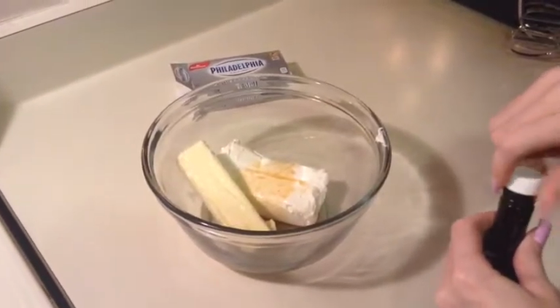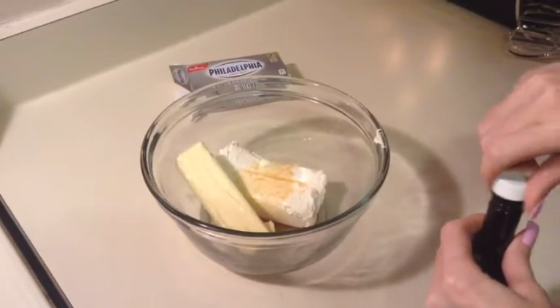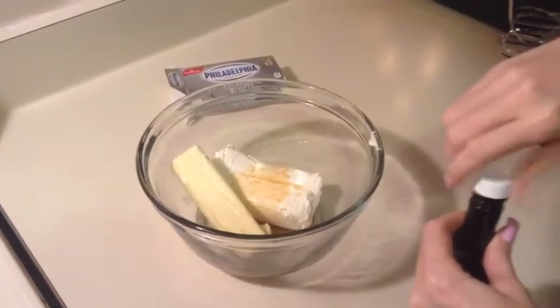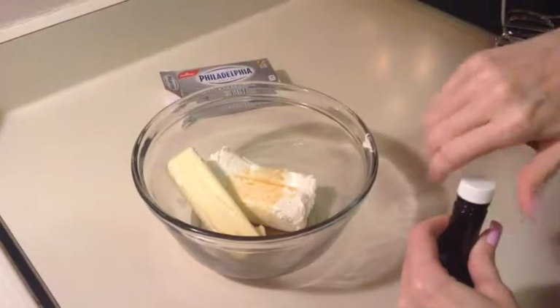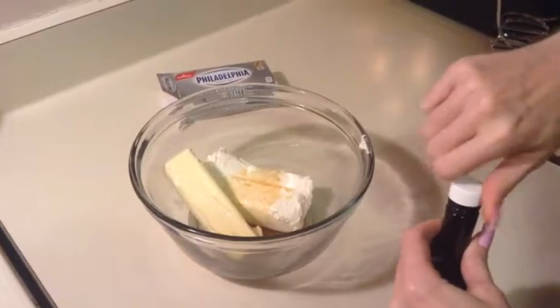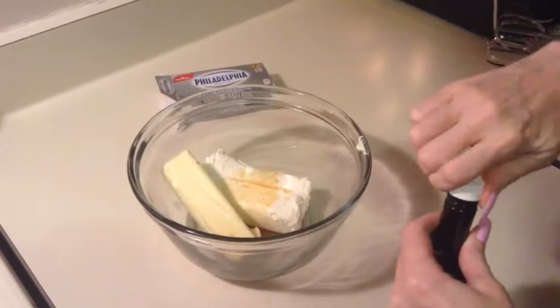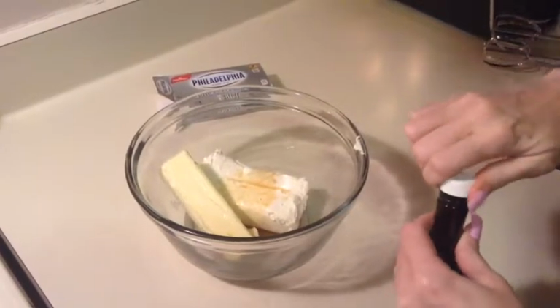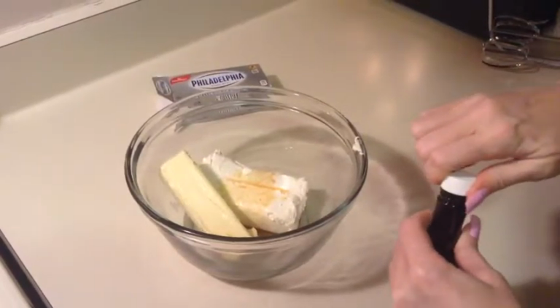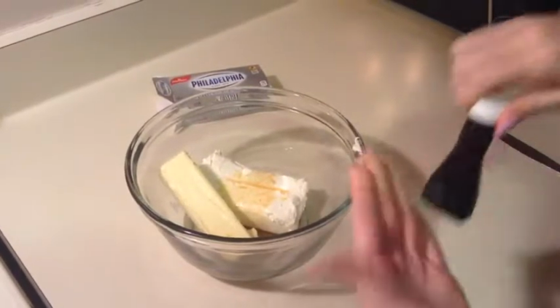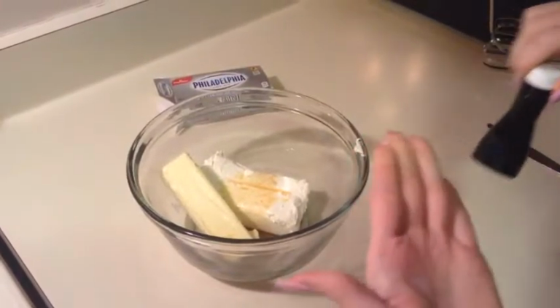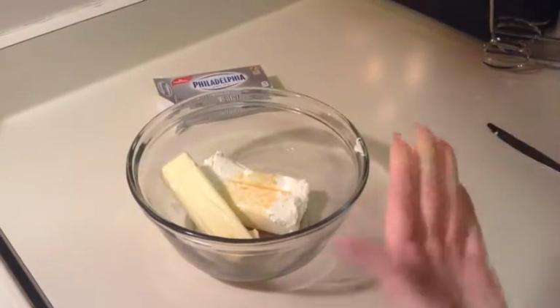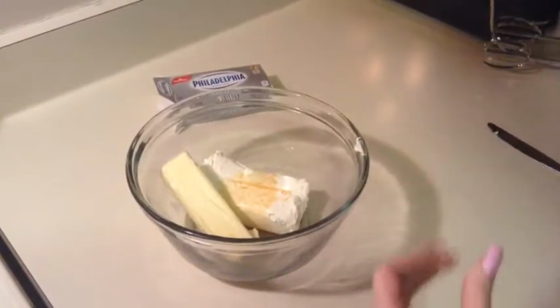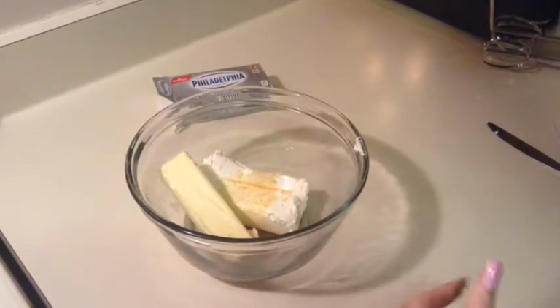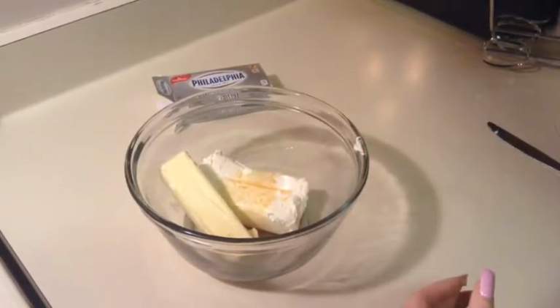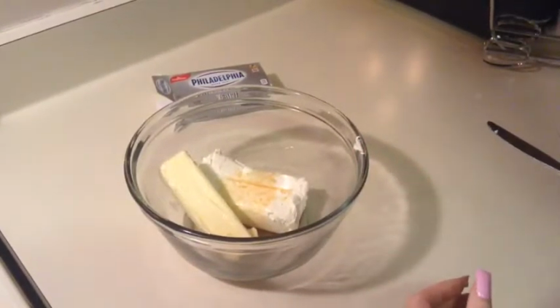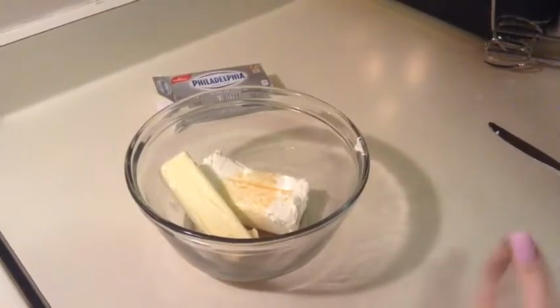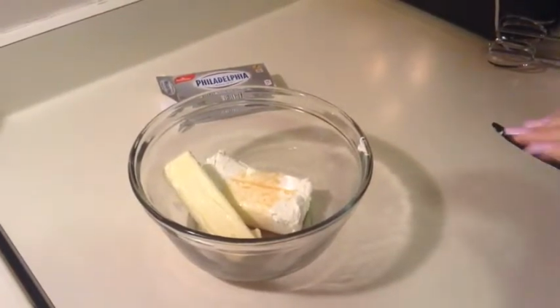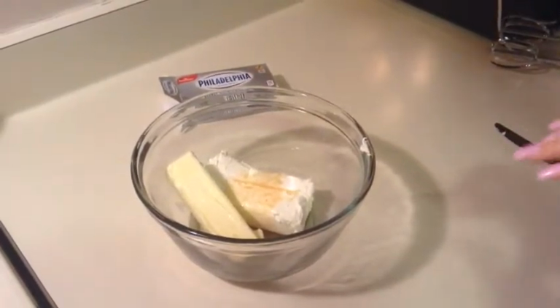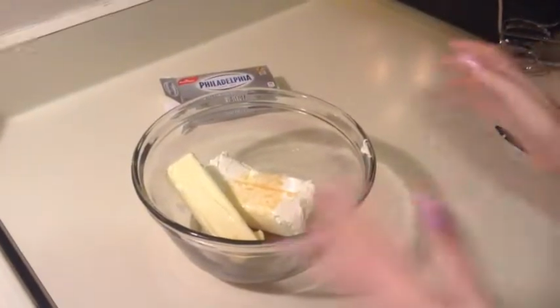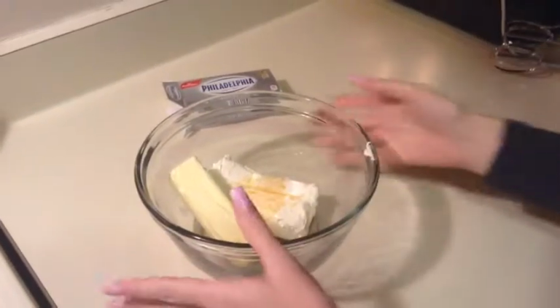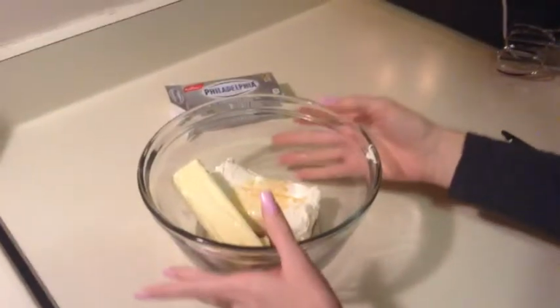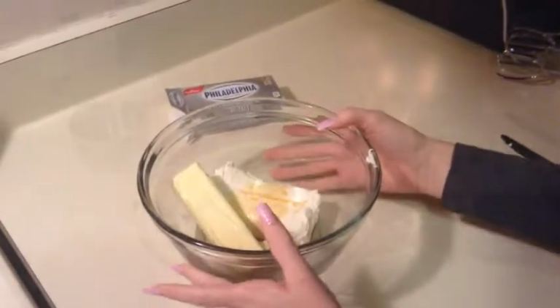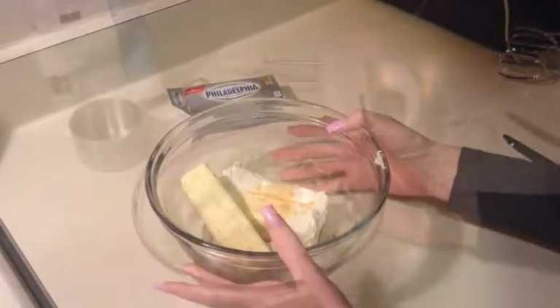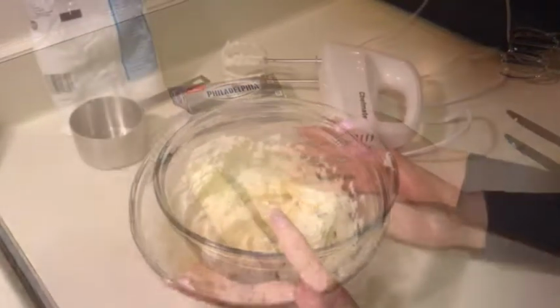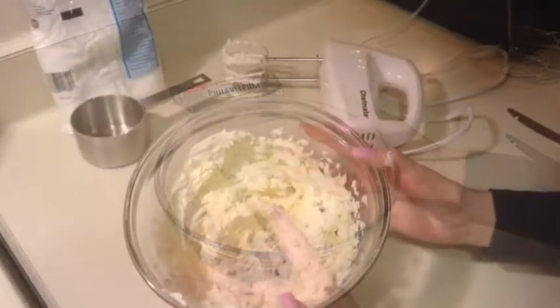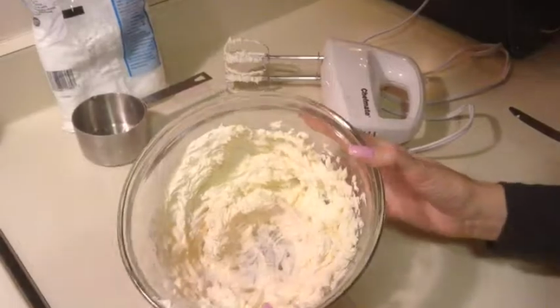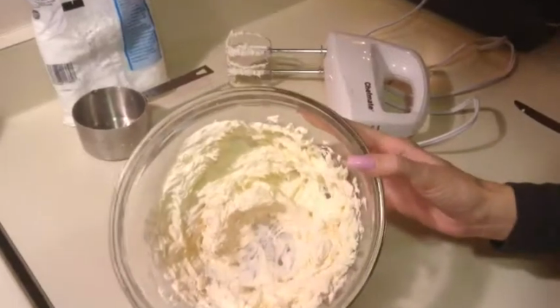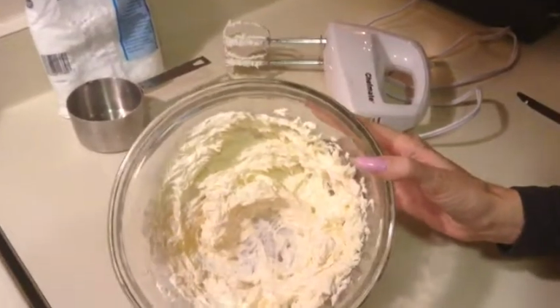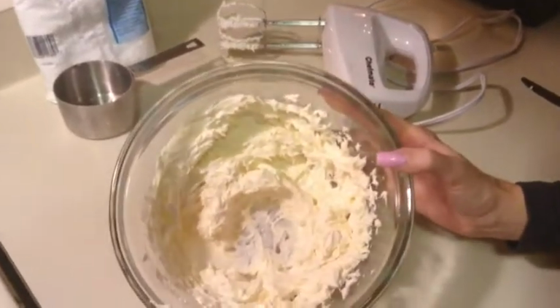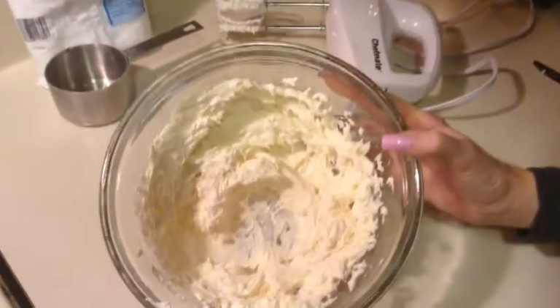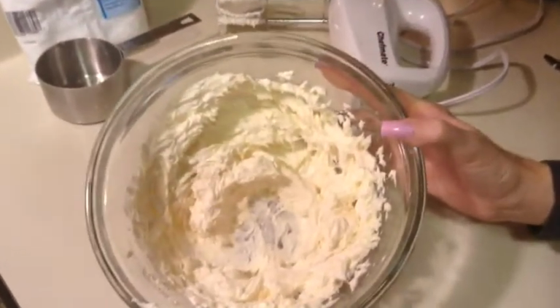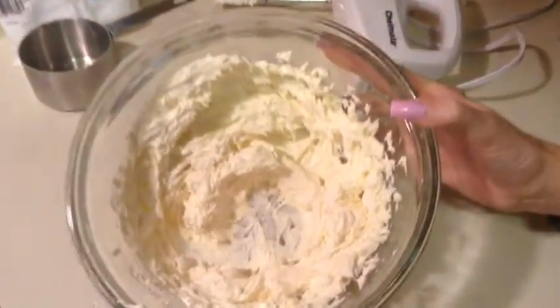I'm going to mix these together until they're nice and creamy, but I'm not going to do that on camera because it would be way too loud. So I'll do that off camera and then show you what it looks like — and this is what it looks like when it's all creamed together.